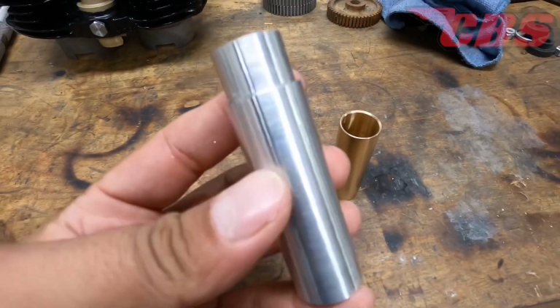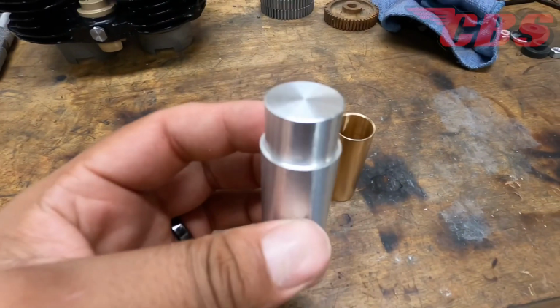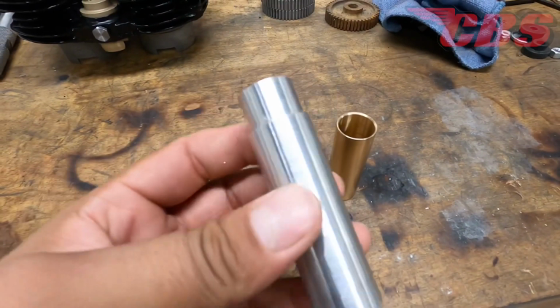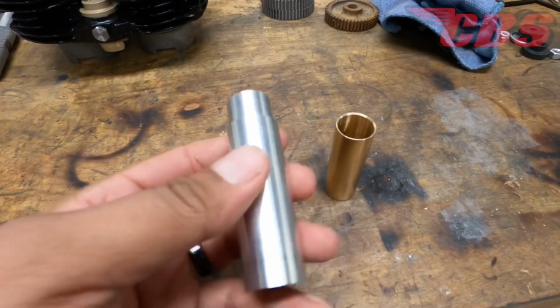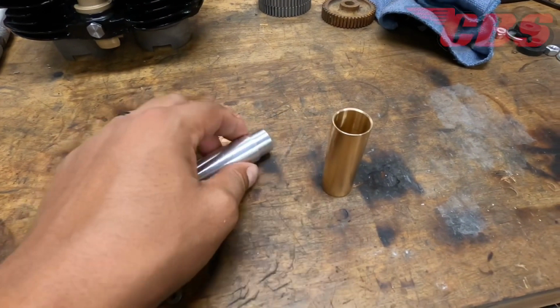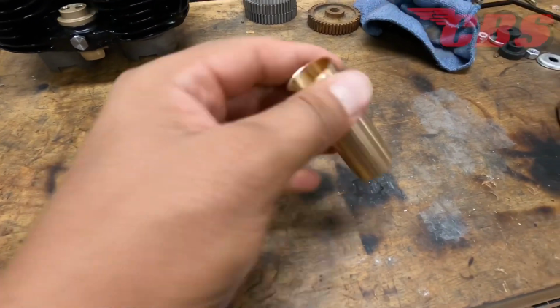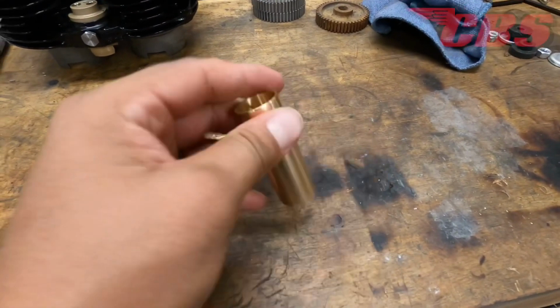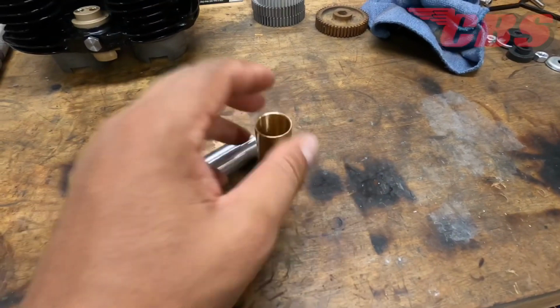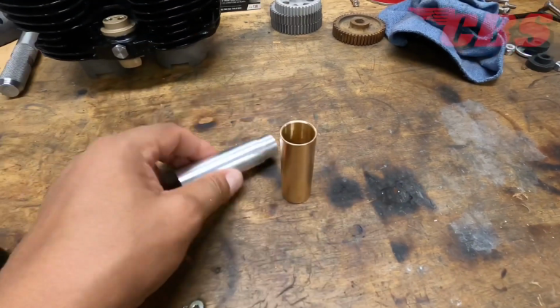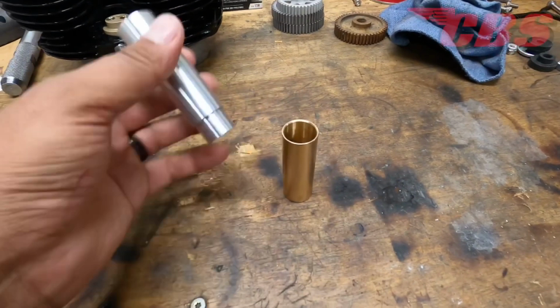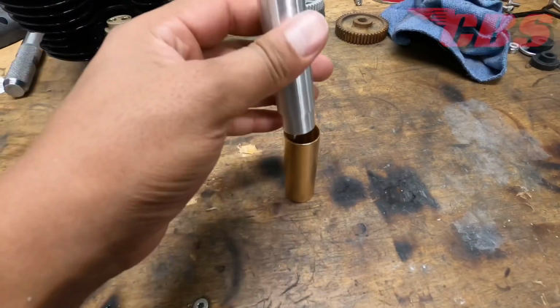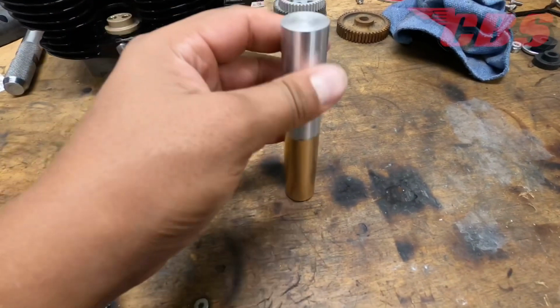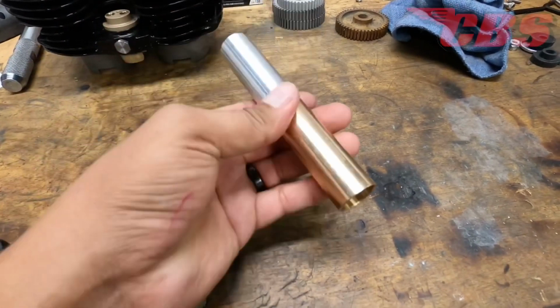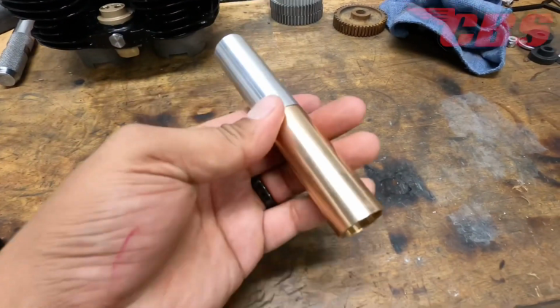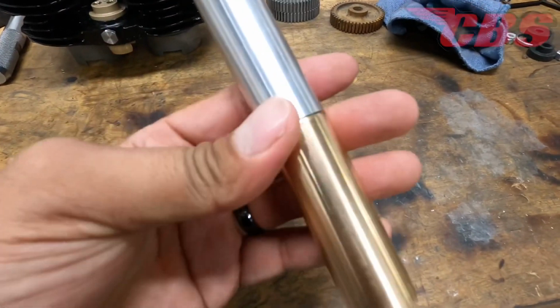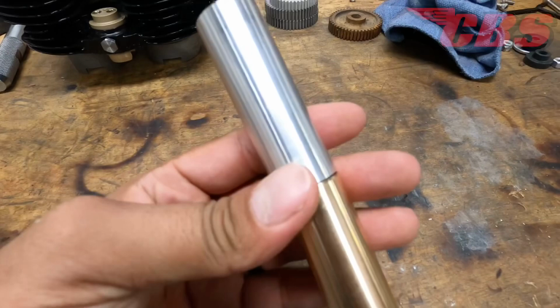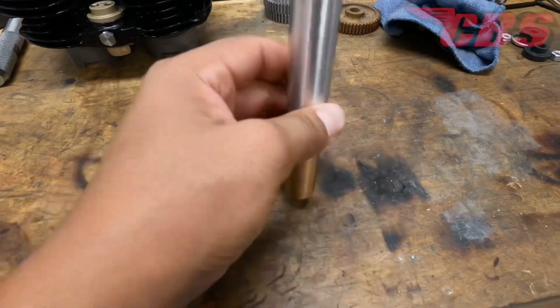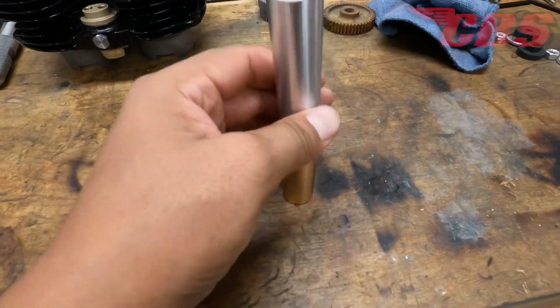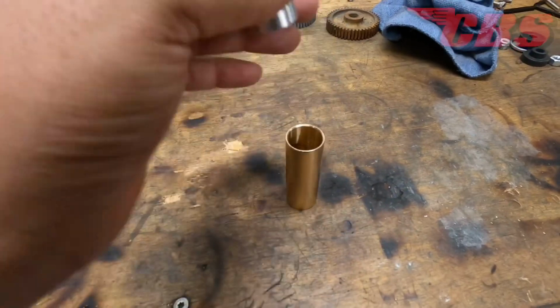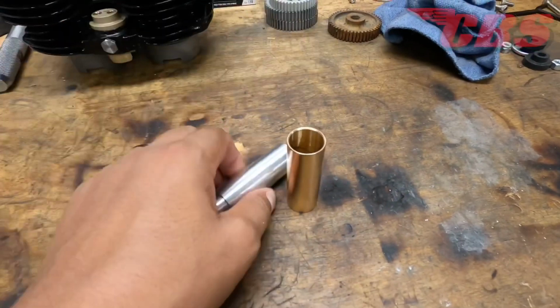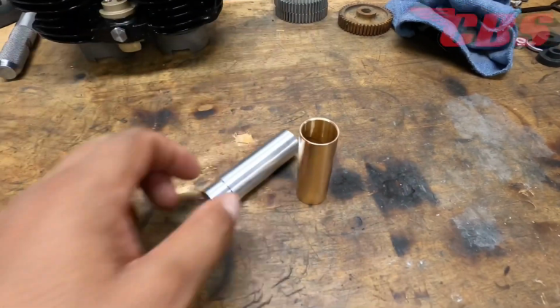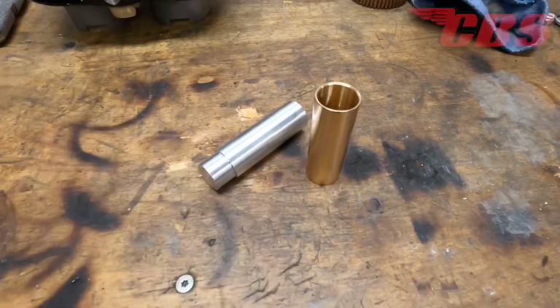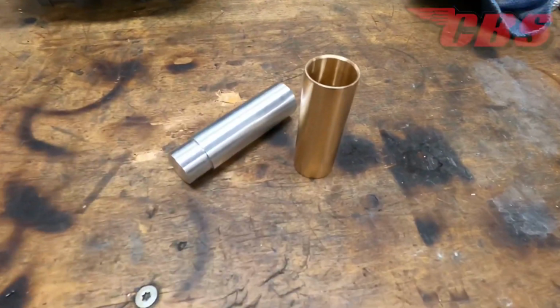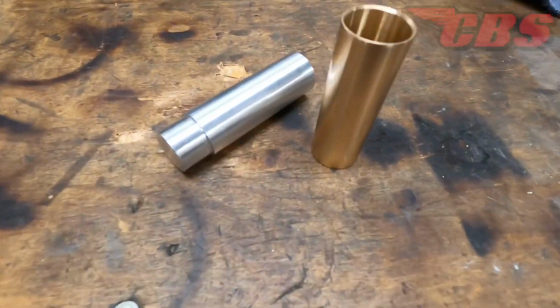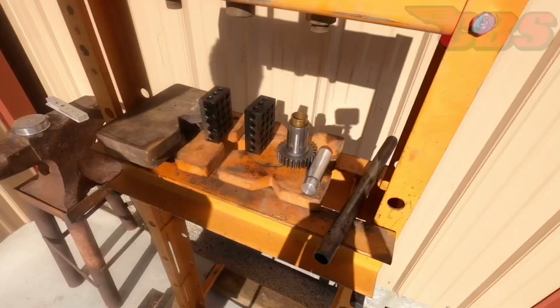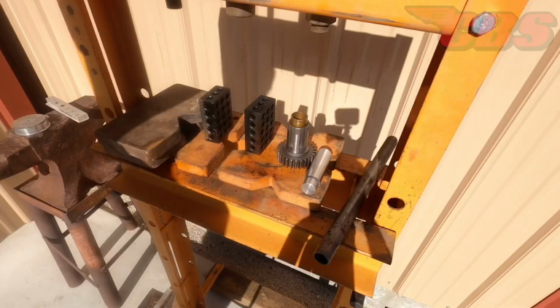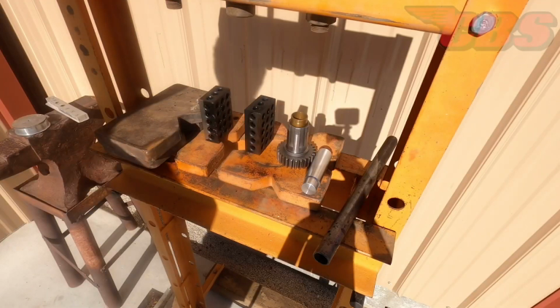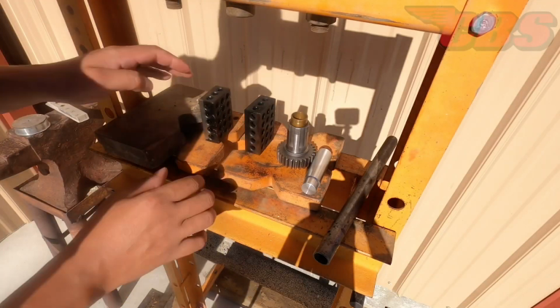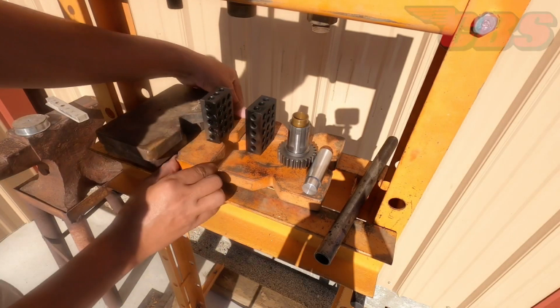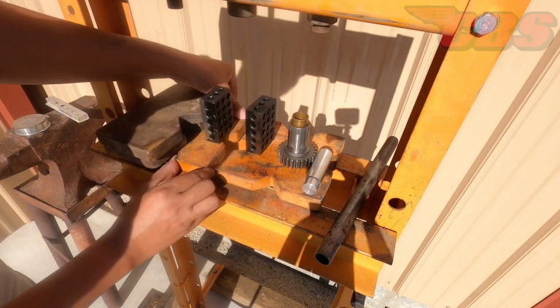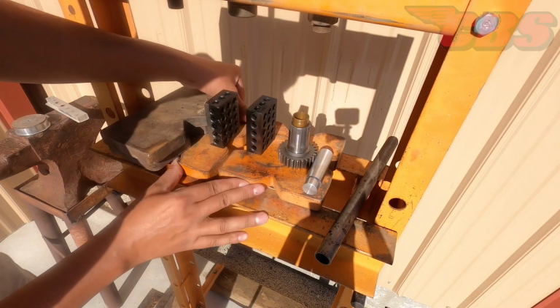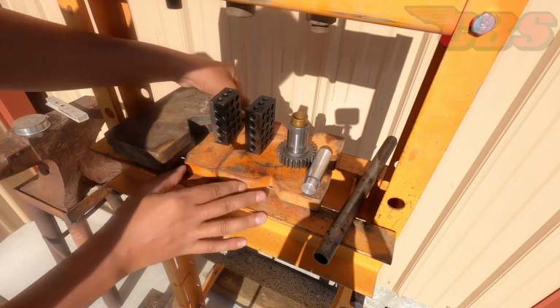Alright, so that's what the part looks like — very nice finish, broke all the edges, everything fits inside, OD is good, ID is good, we're ready to go.